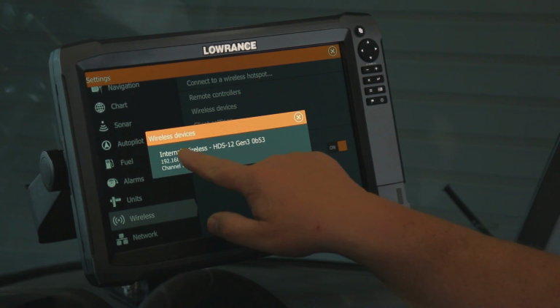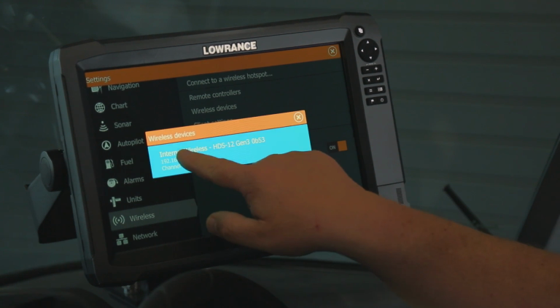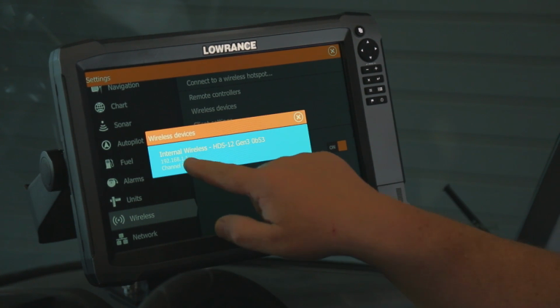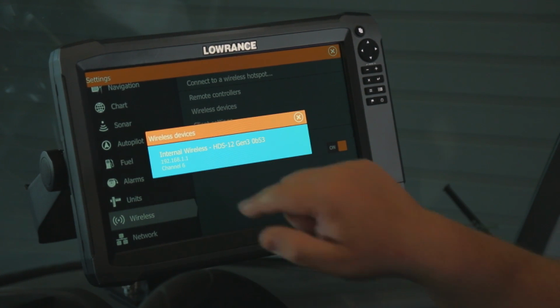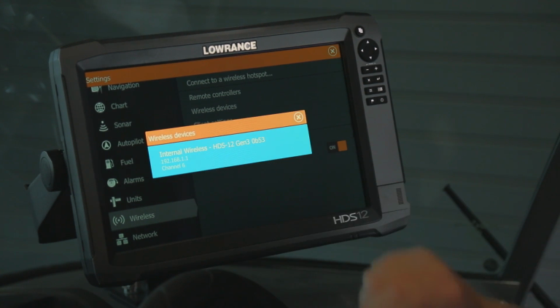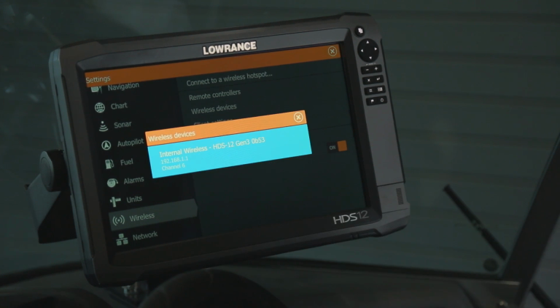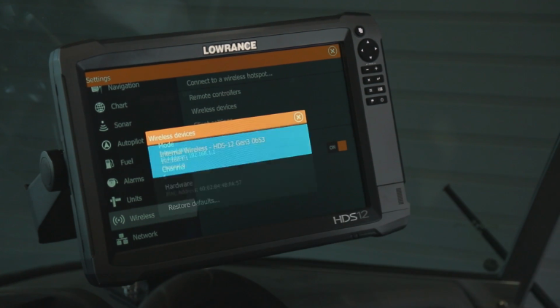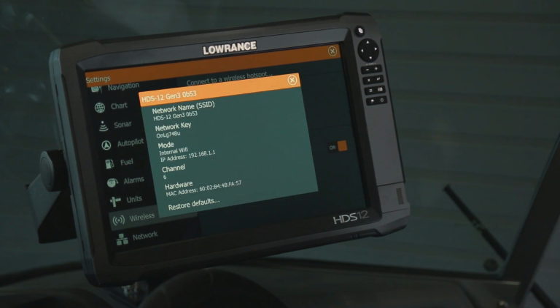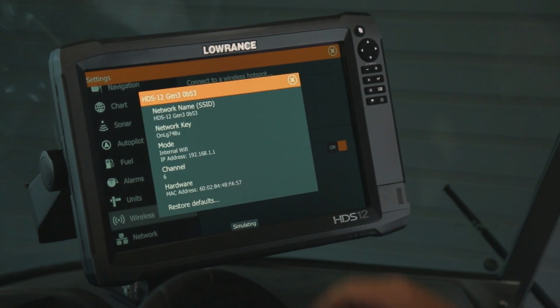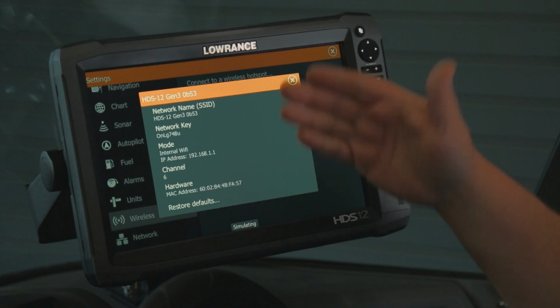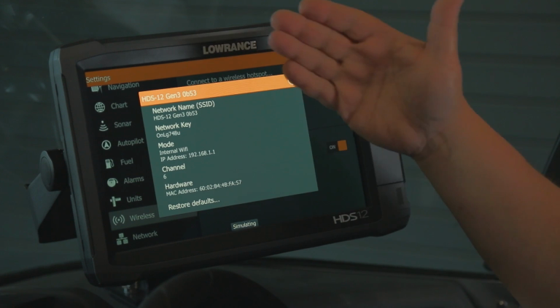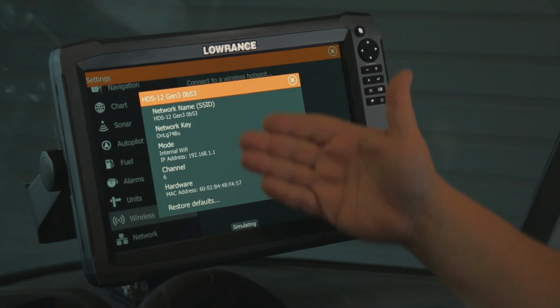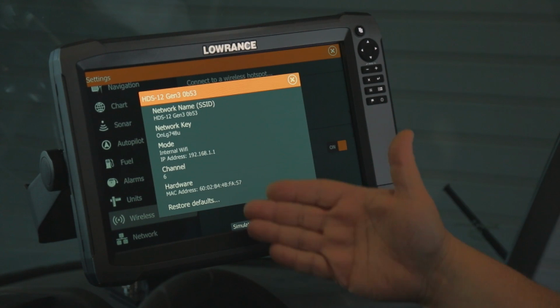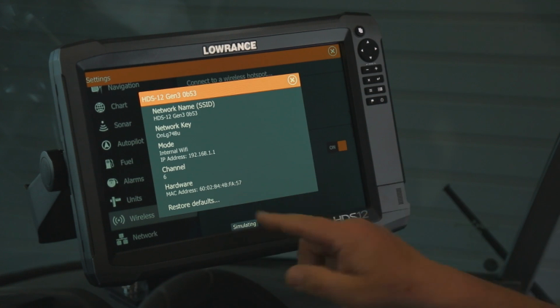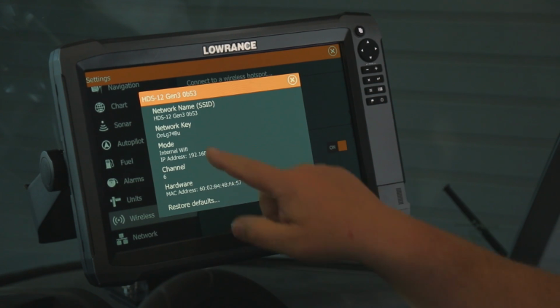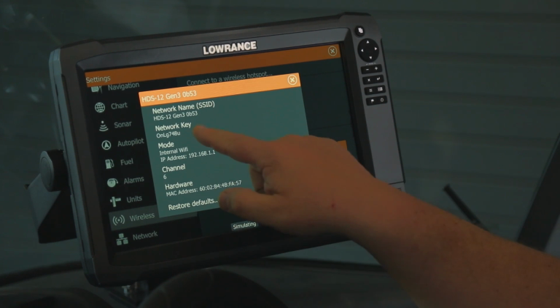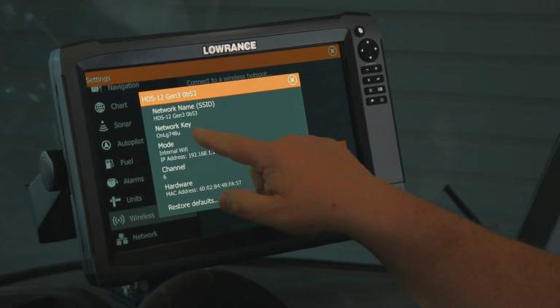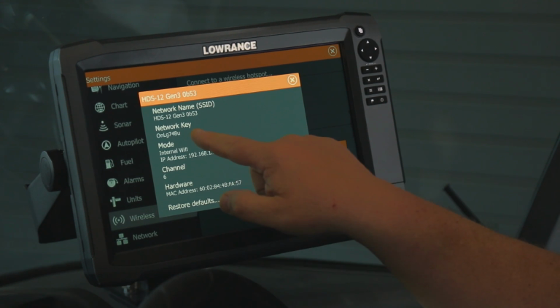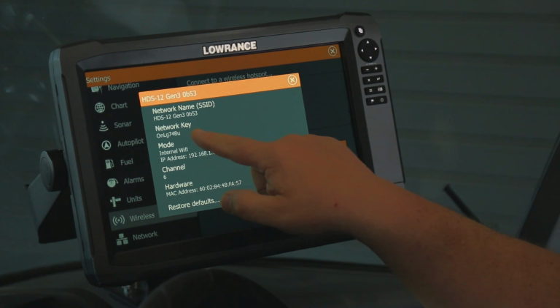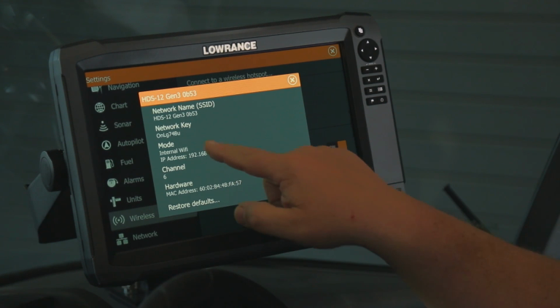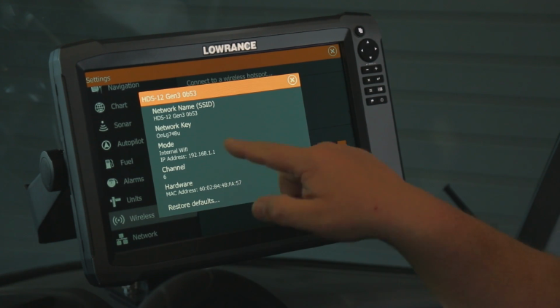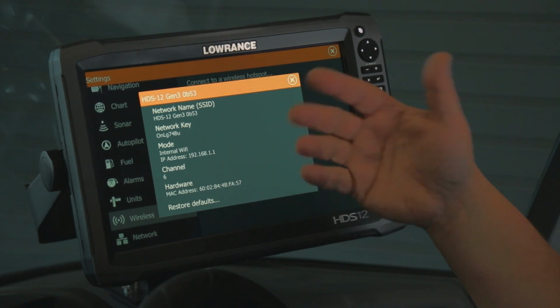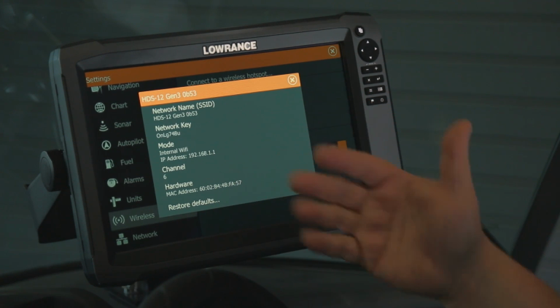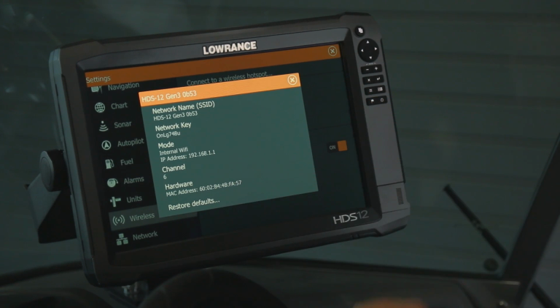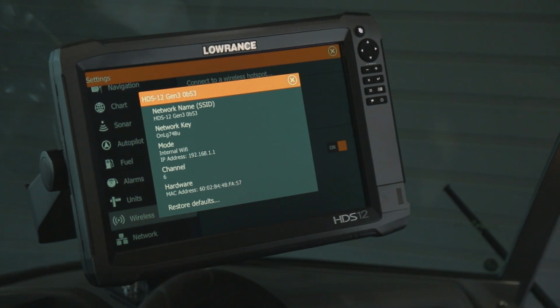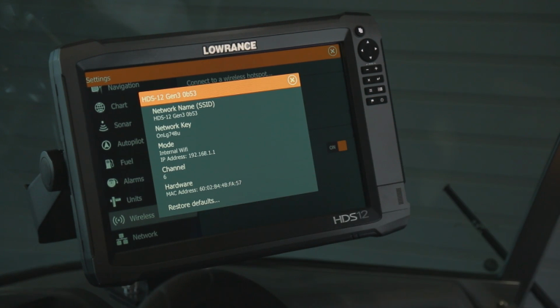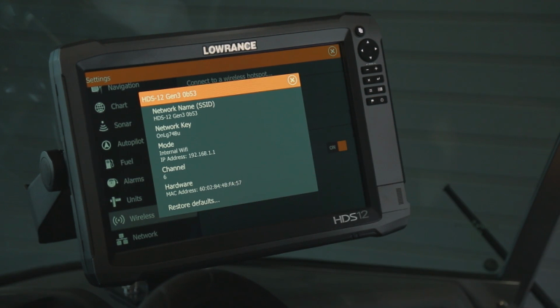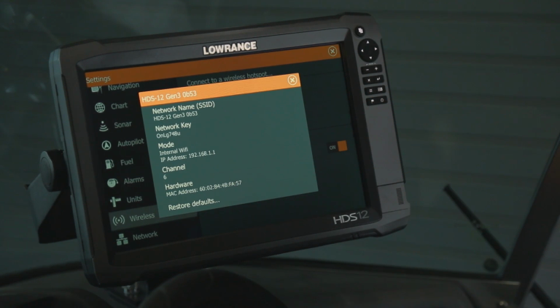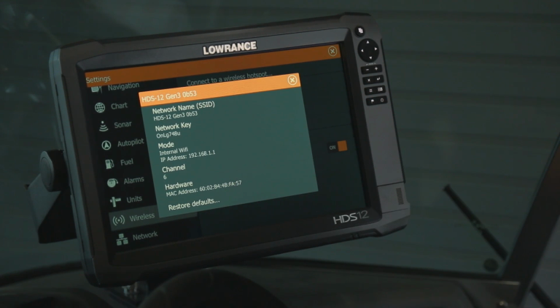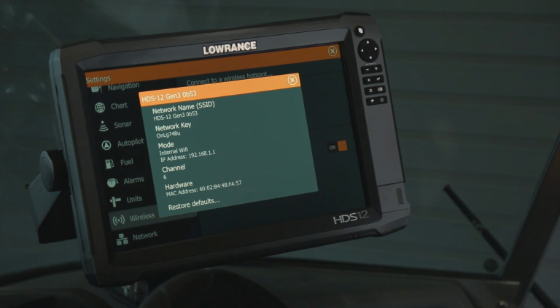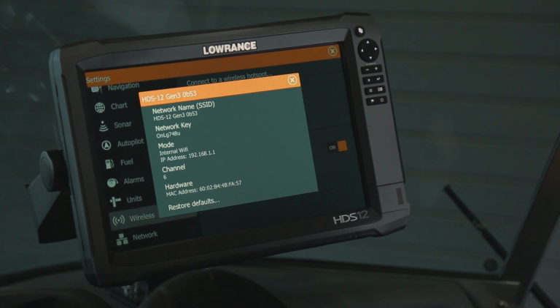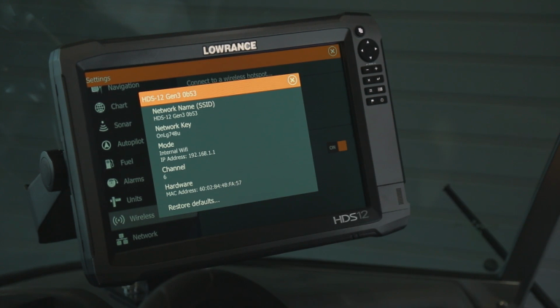If we touch that right there, it's going to show us what our network key is, and this is the password we need to log into our wireless device.